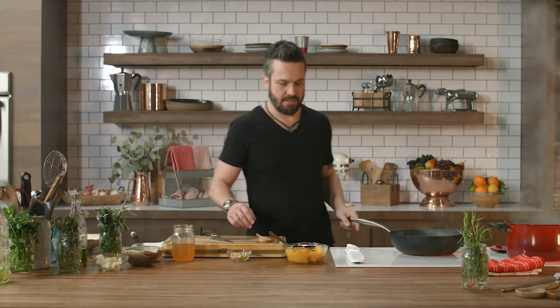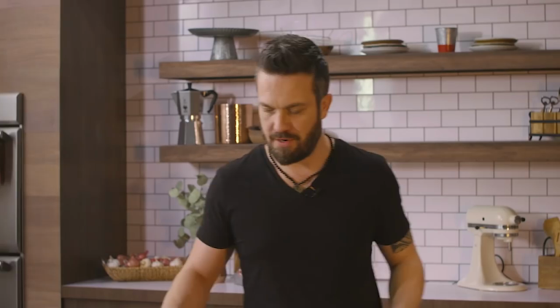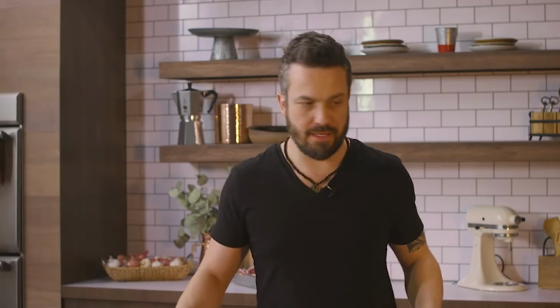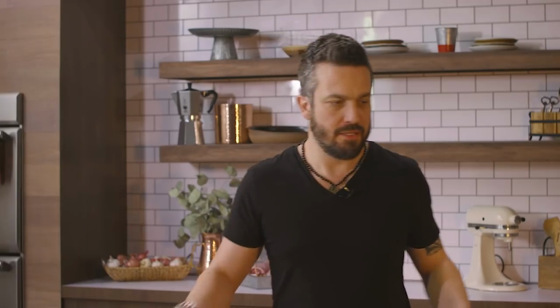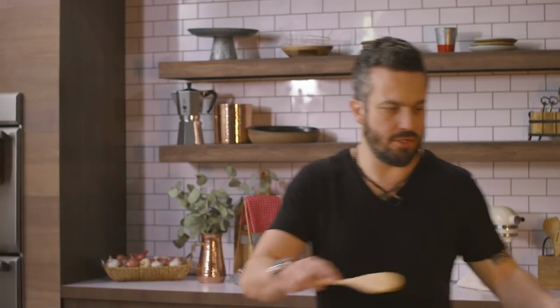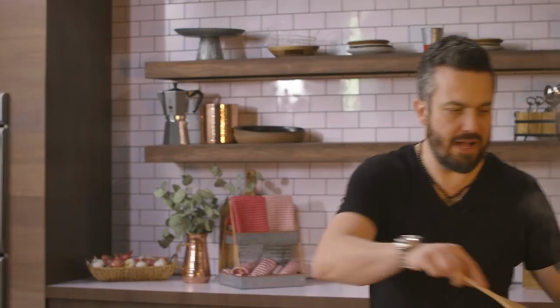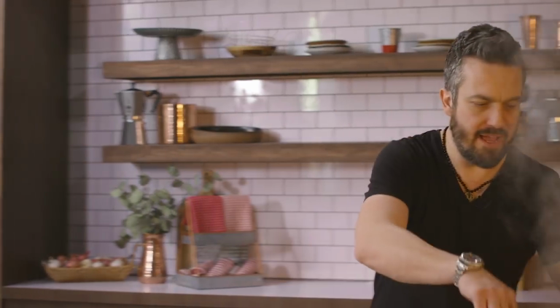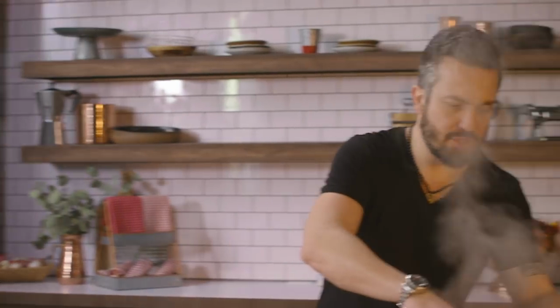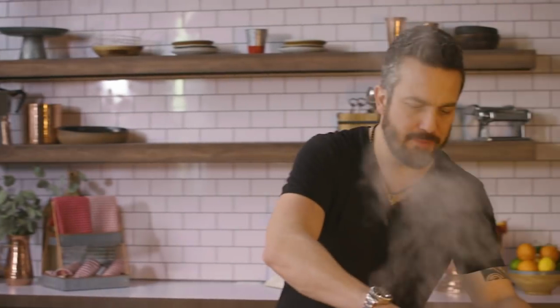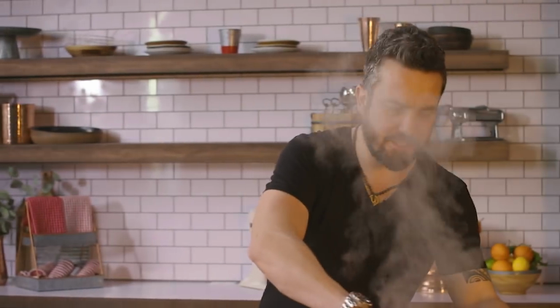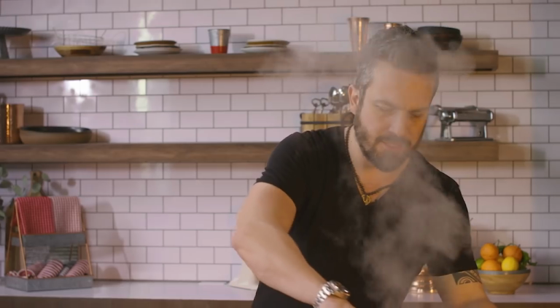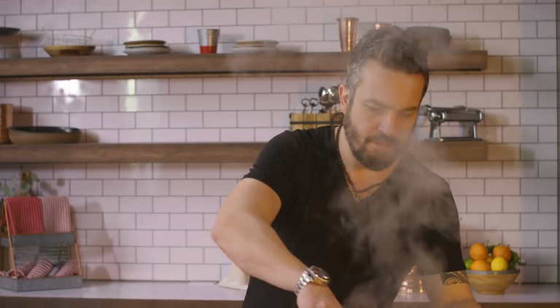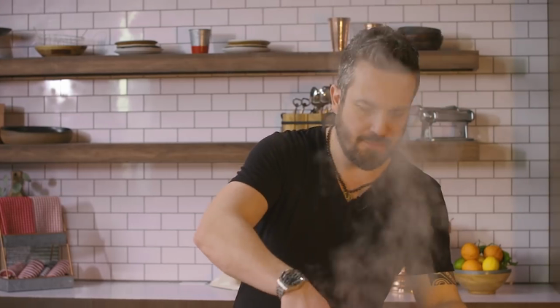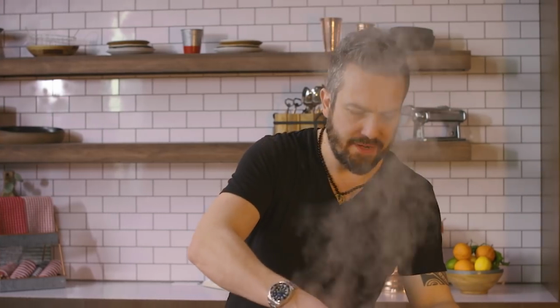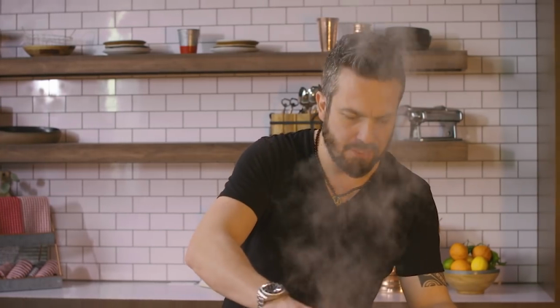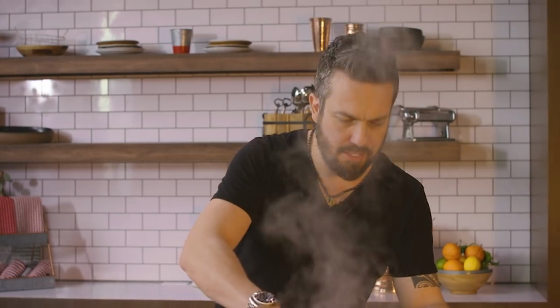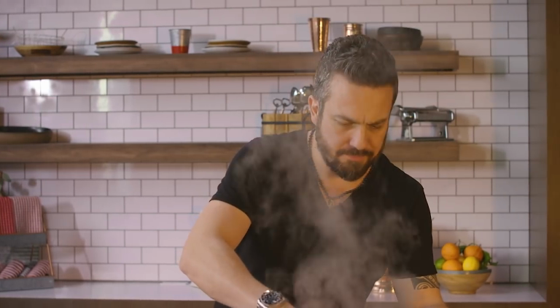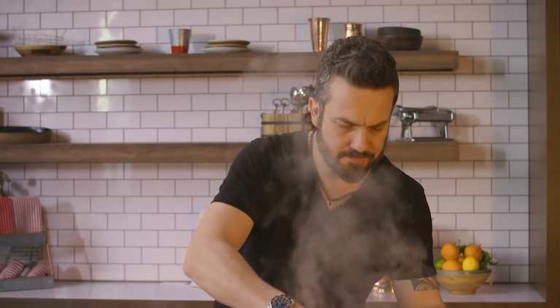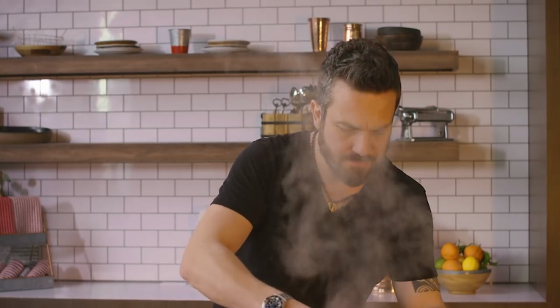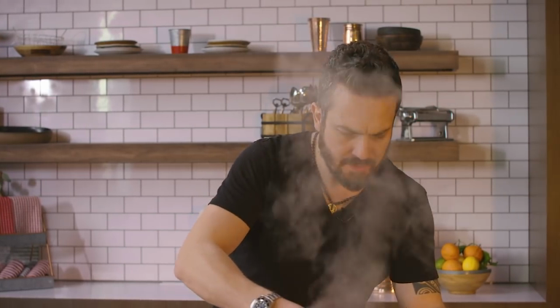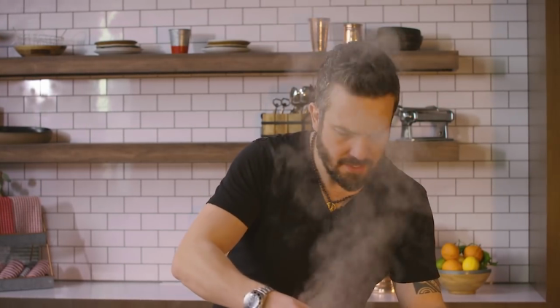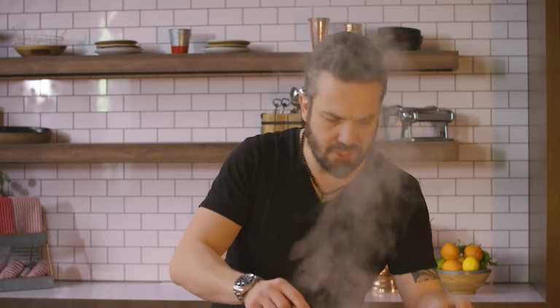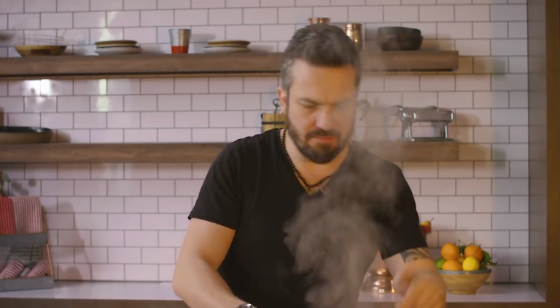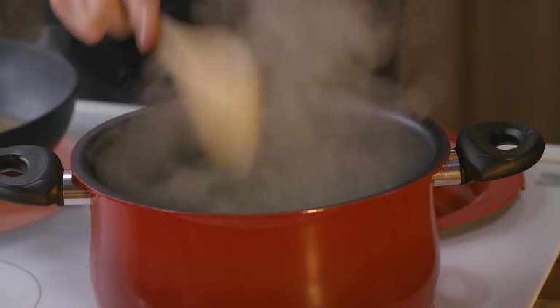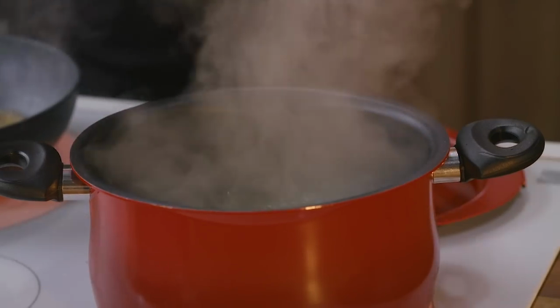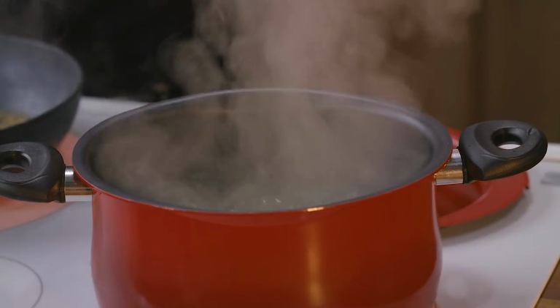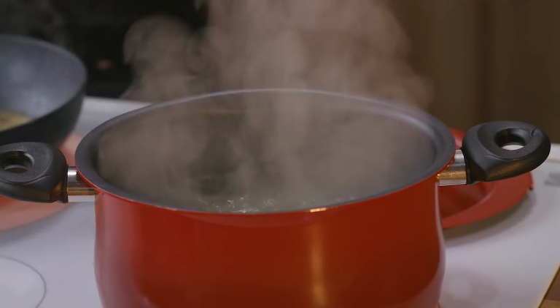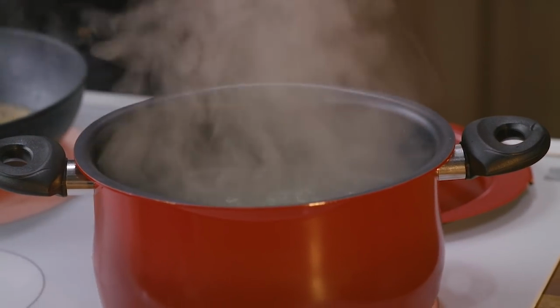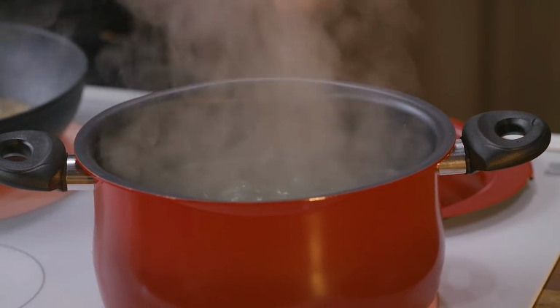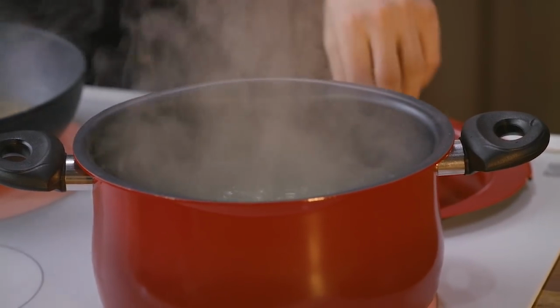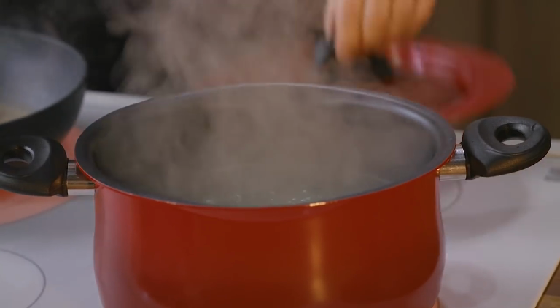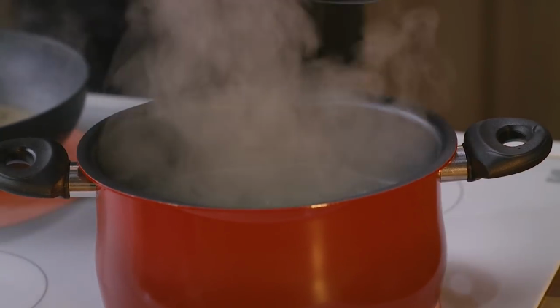I have two minutes for my rigatoni — they're very al dente, so I'm gonna take them out.